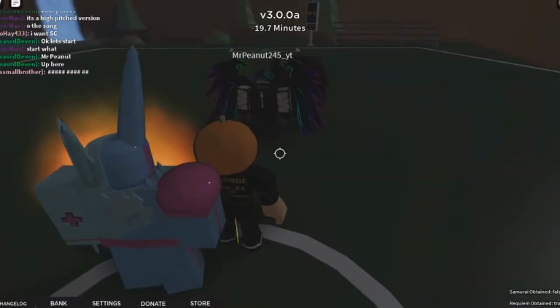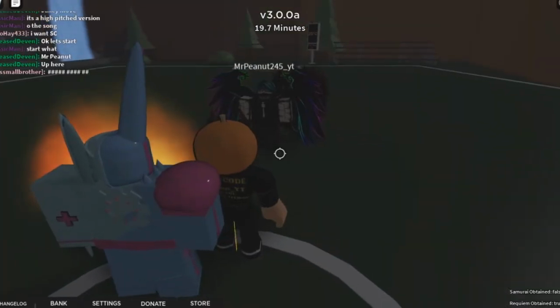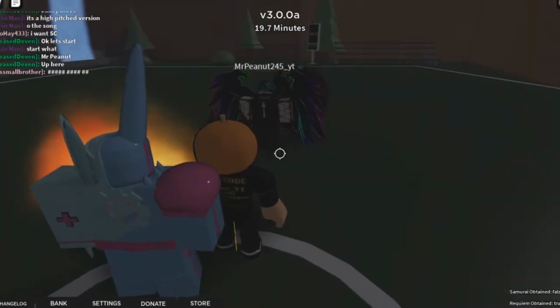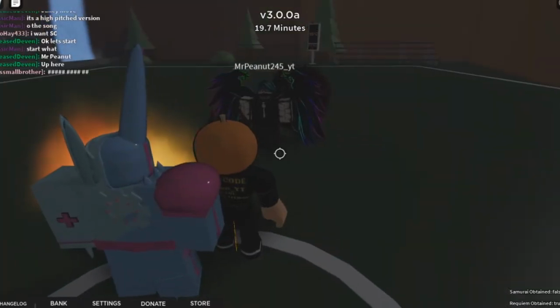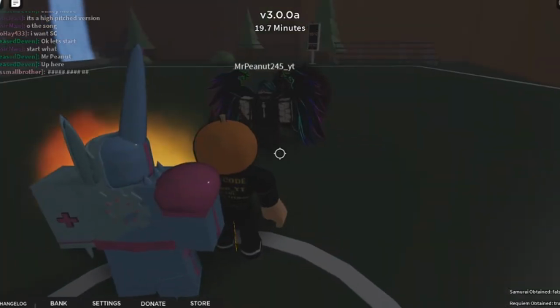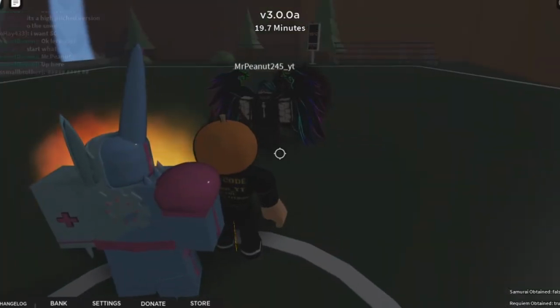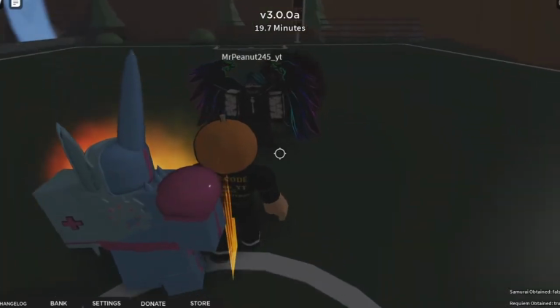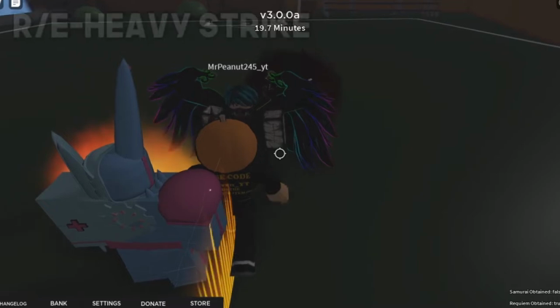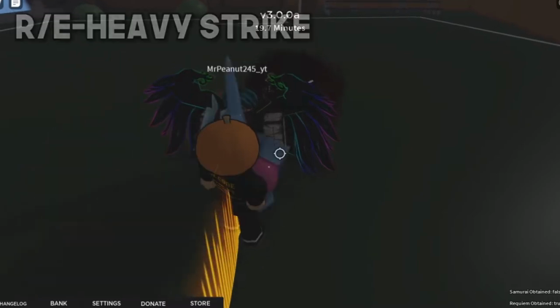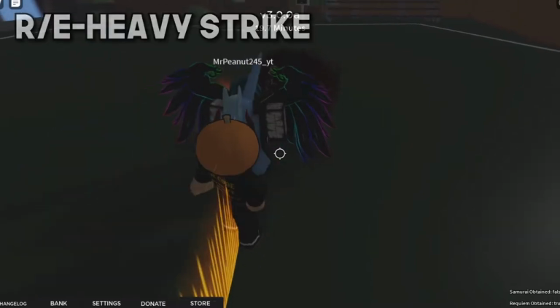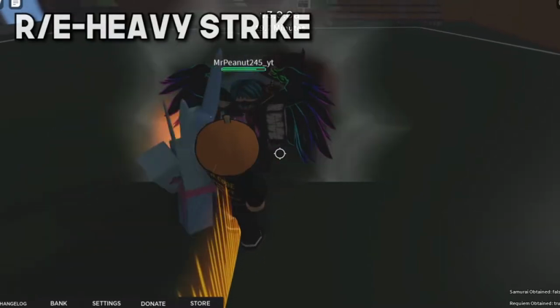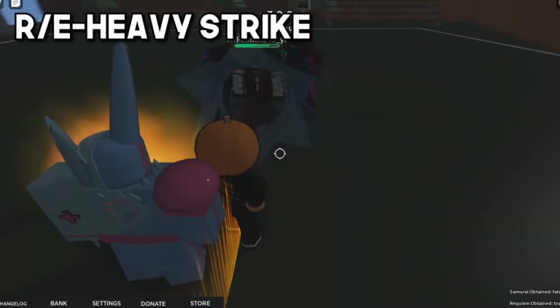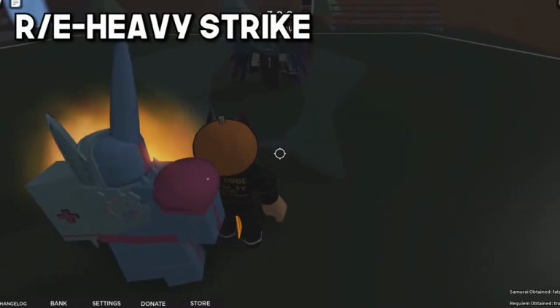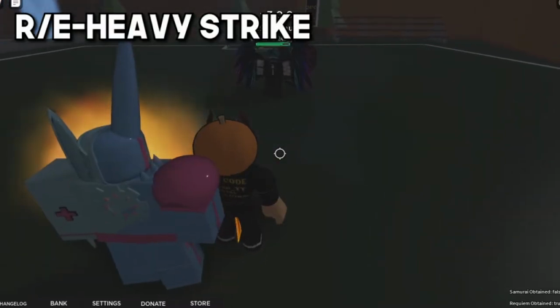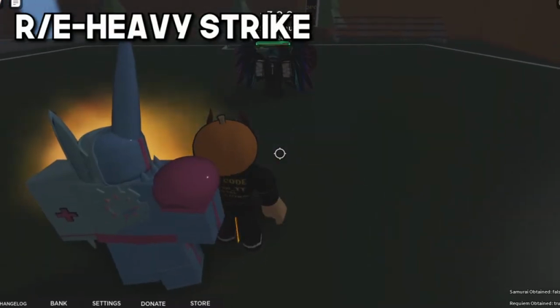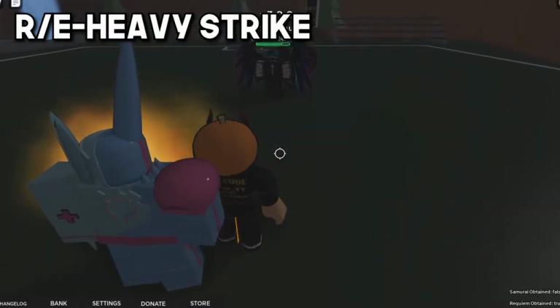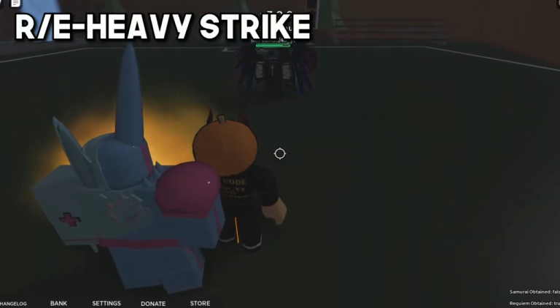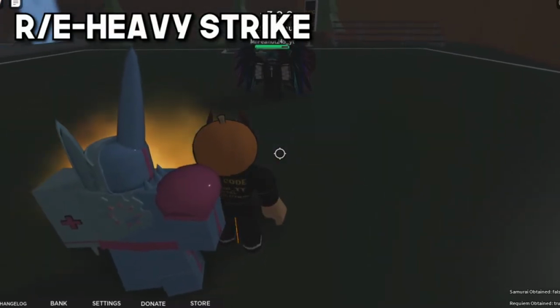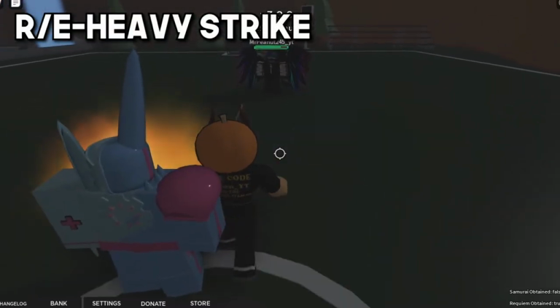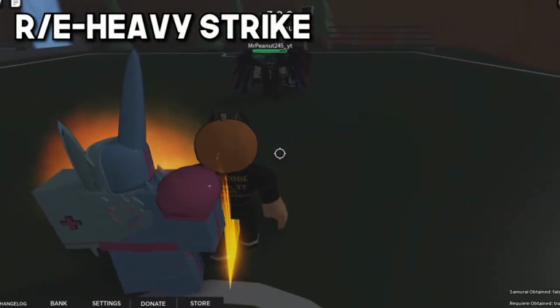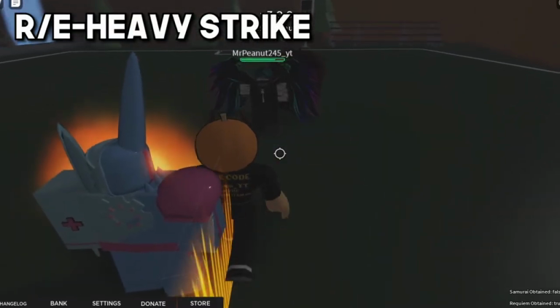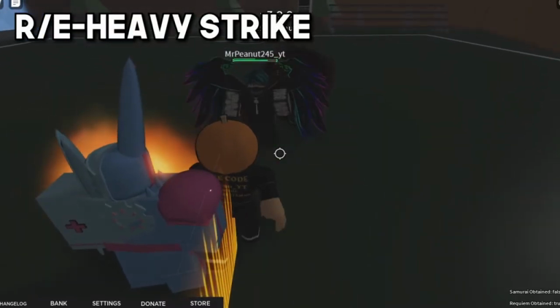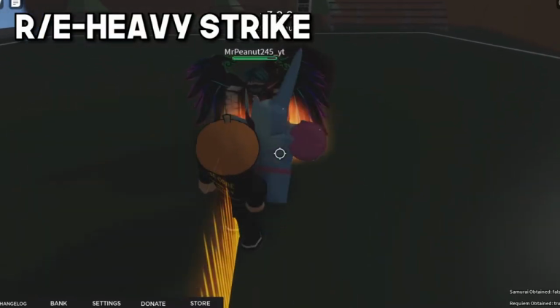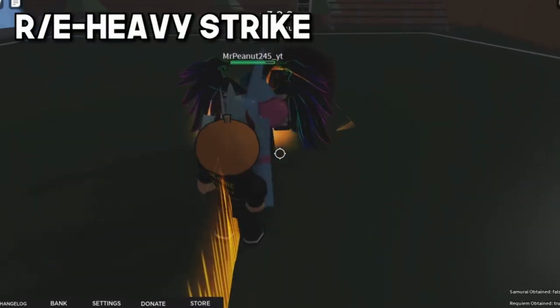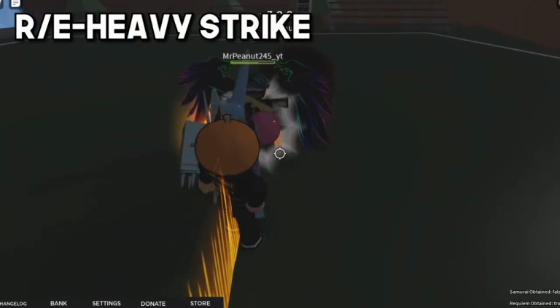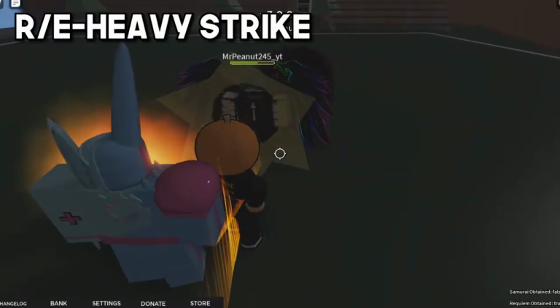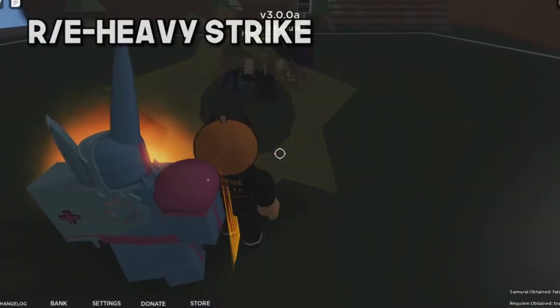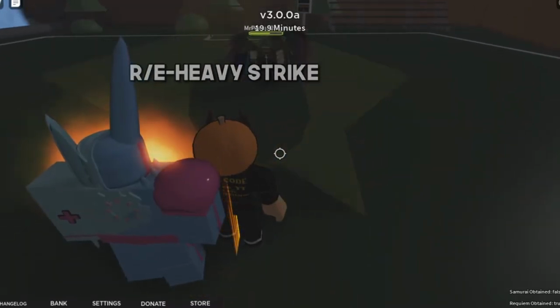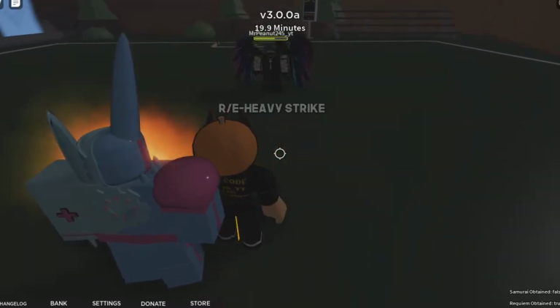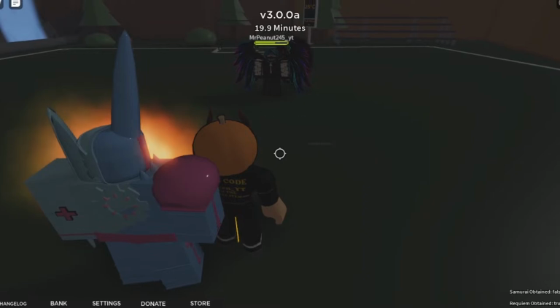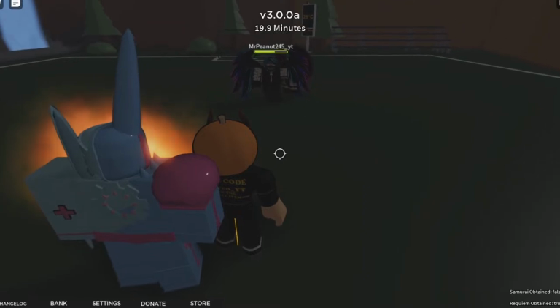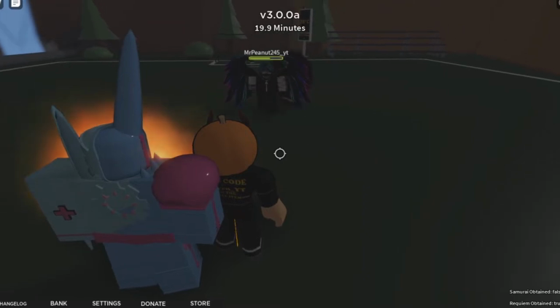So the first move just seems to be a heavy strike — you press E and it just knocks someone back. Same with R, actually. R is also another heavy strike, but it does more damage.